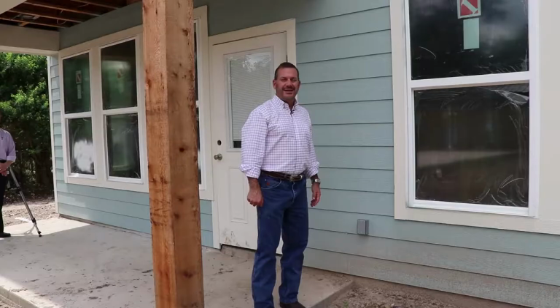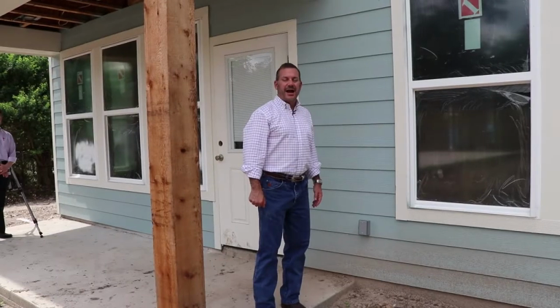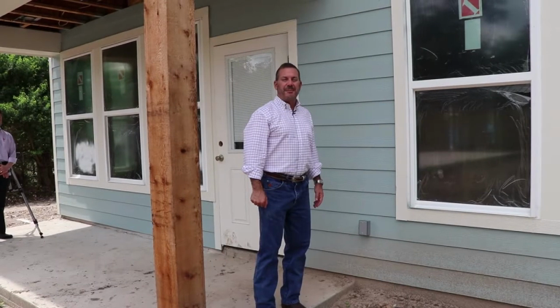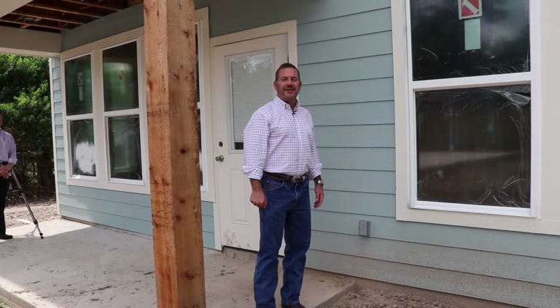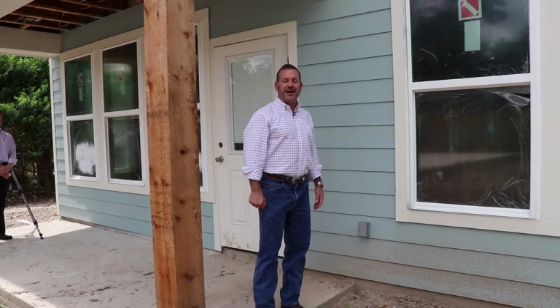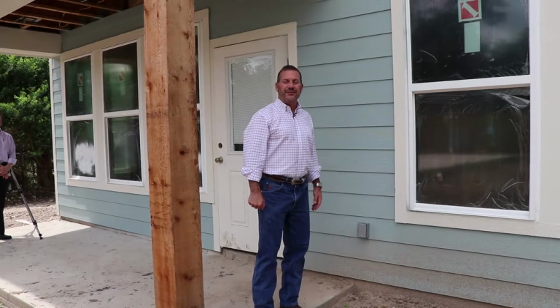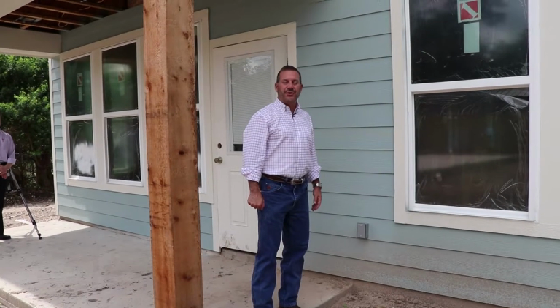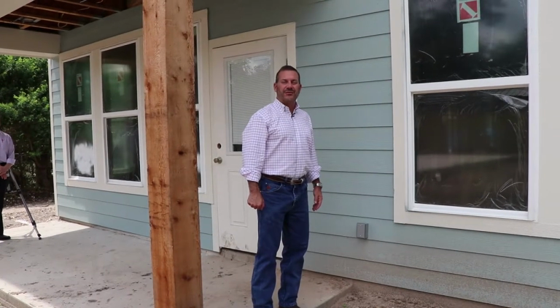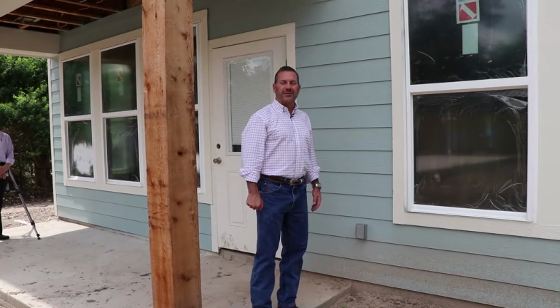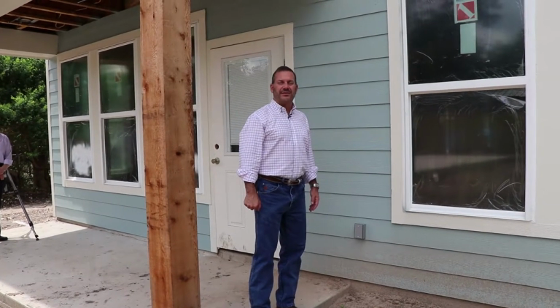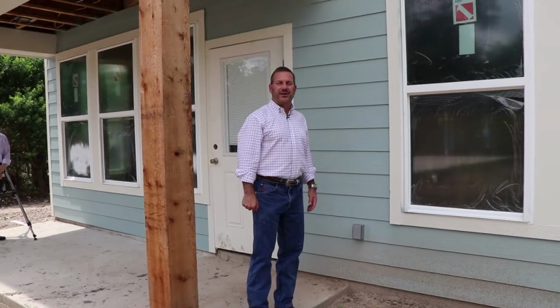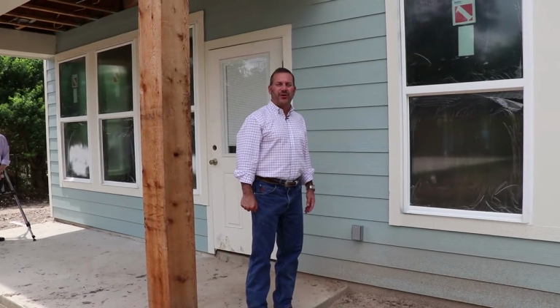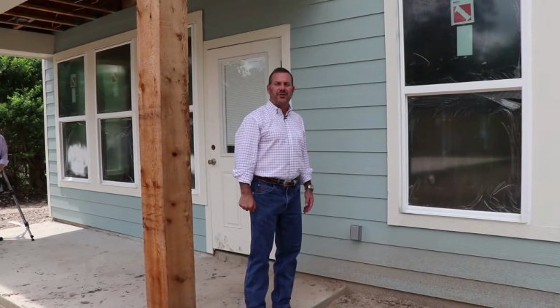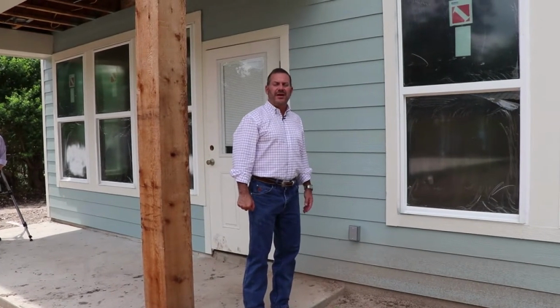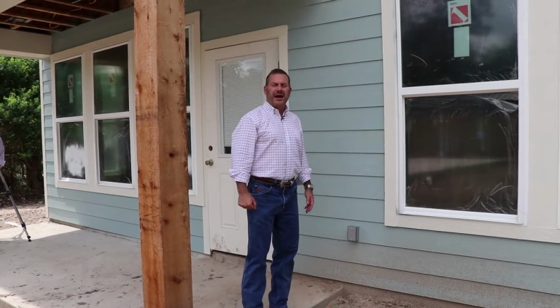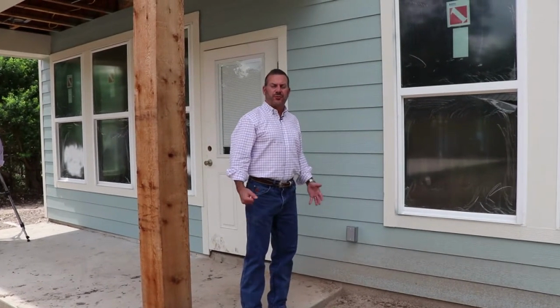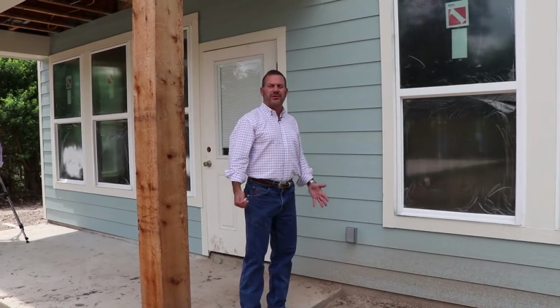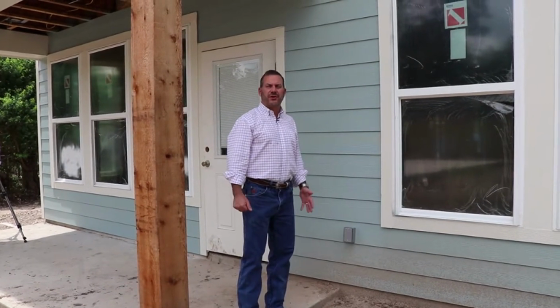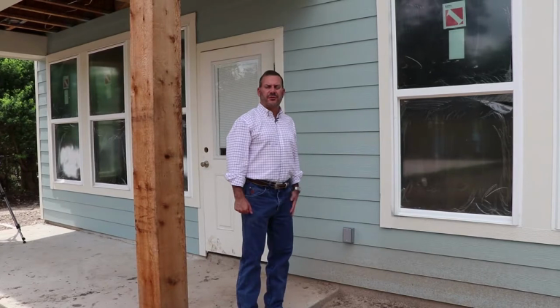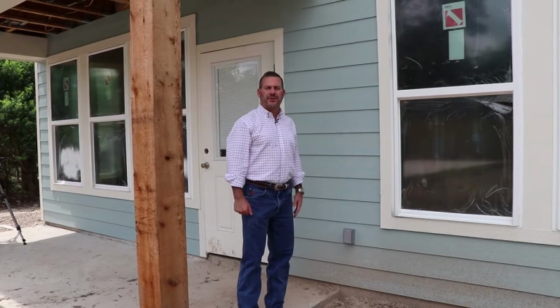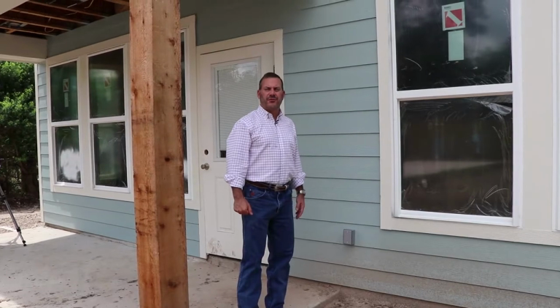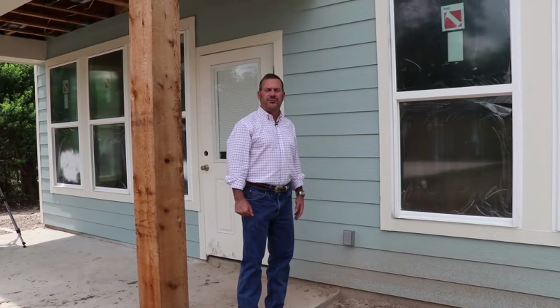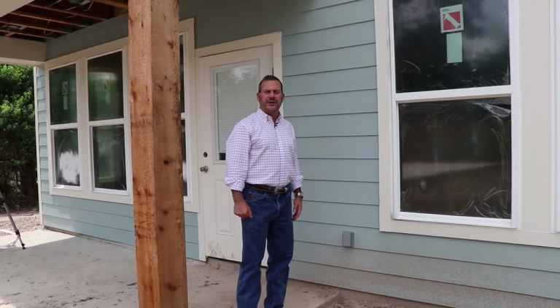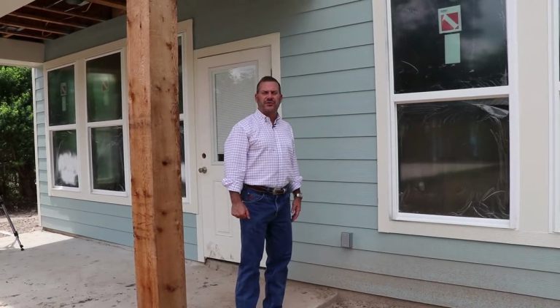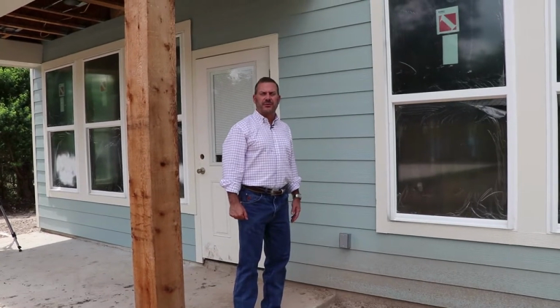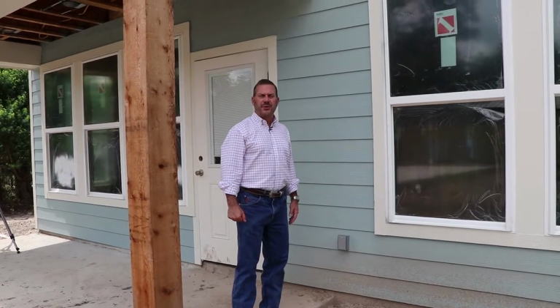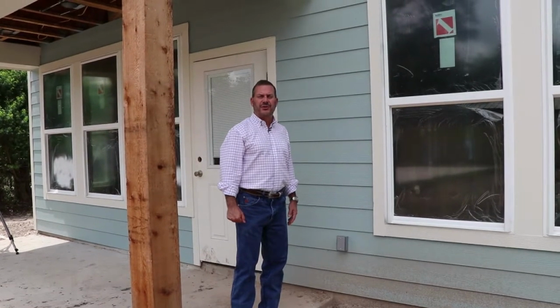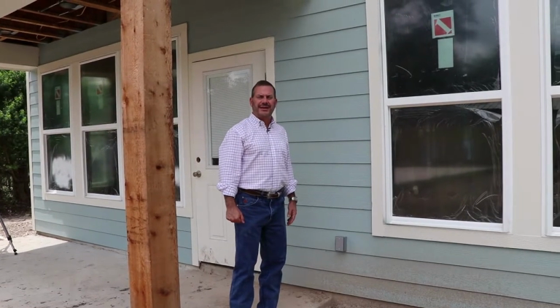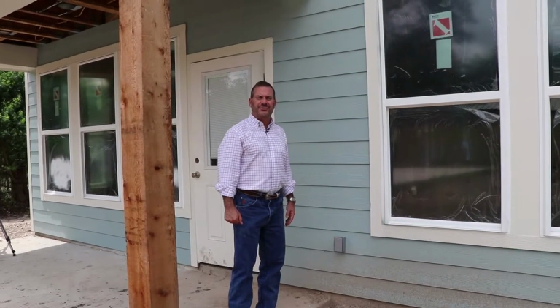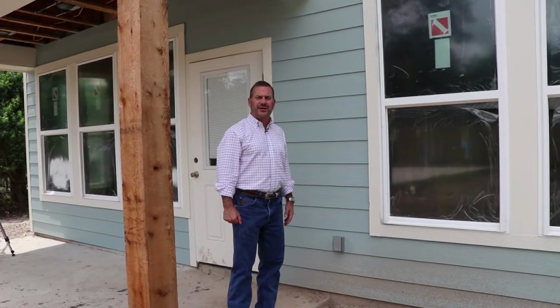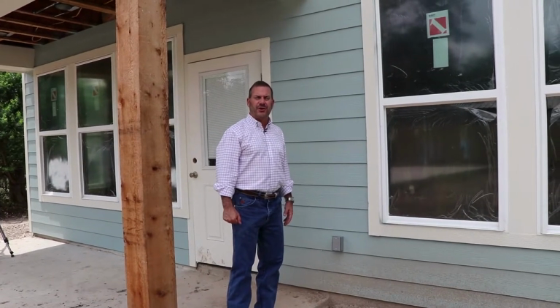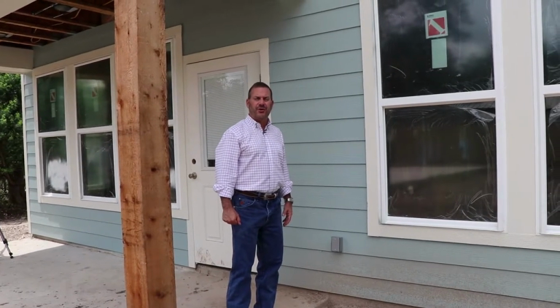Hi, I'm Mike Feigen, the owner of Design Tech Homes. I just wanted to show some of the features that we build into each and every home.